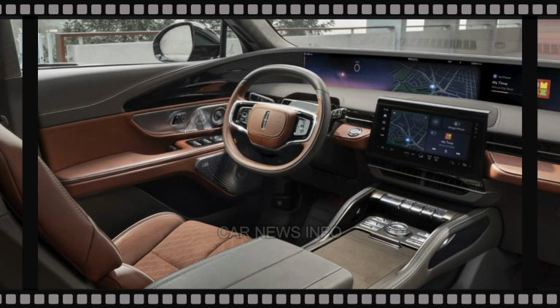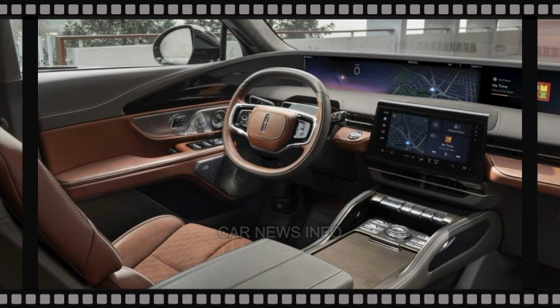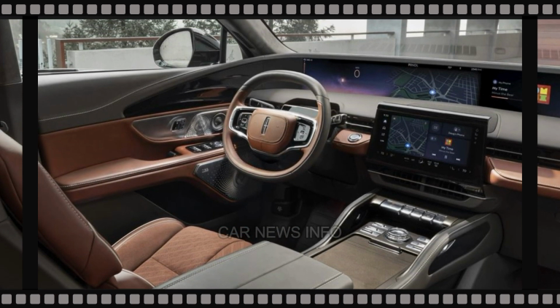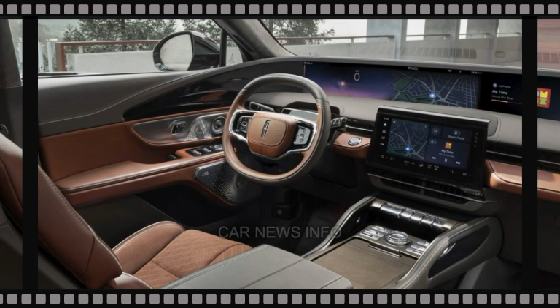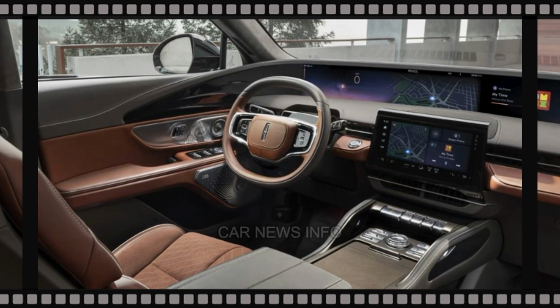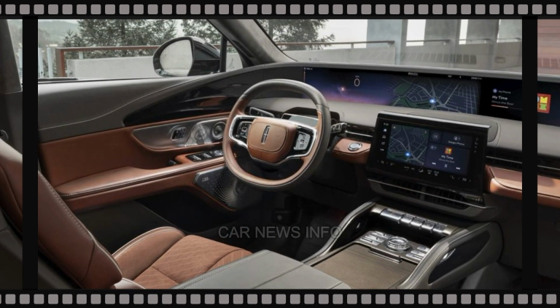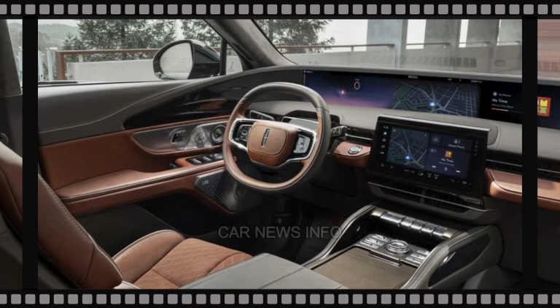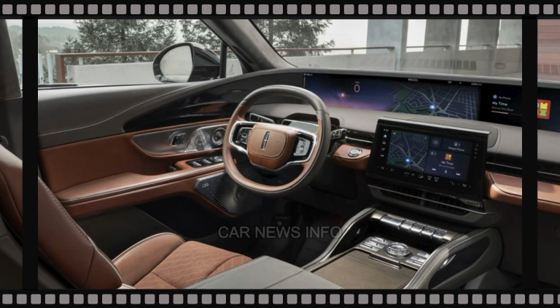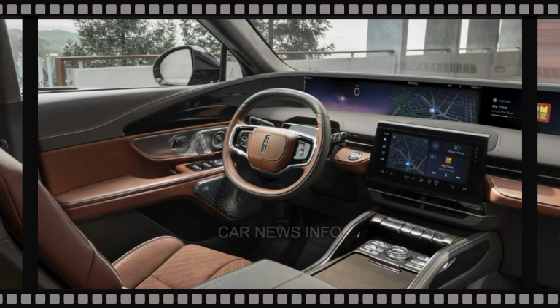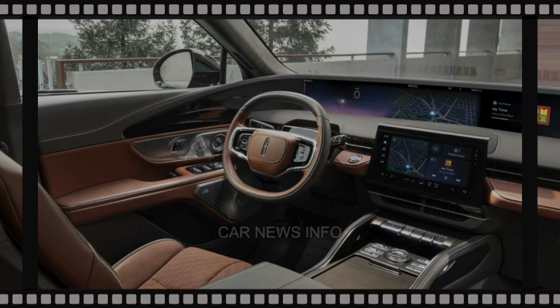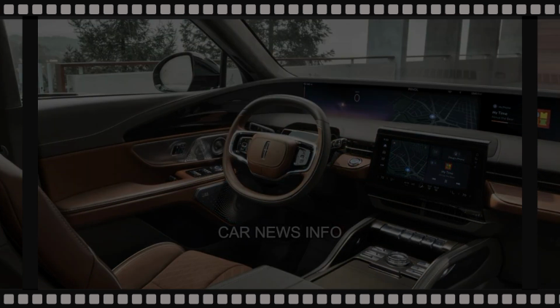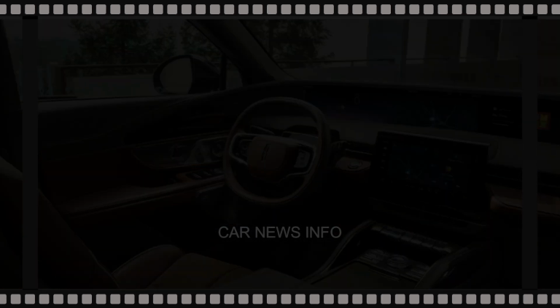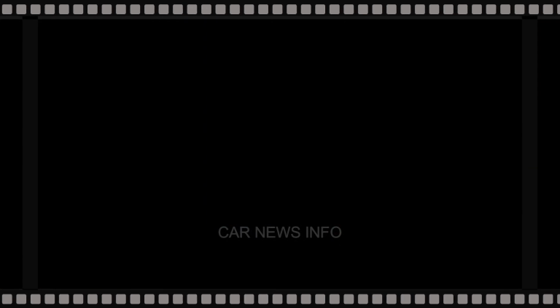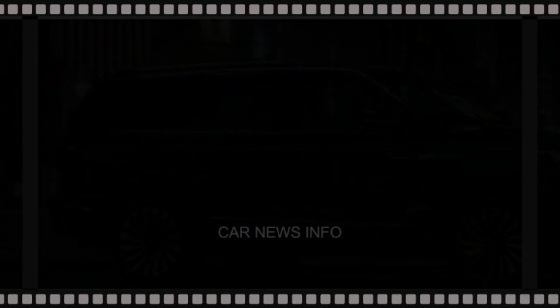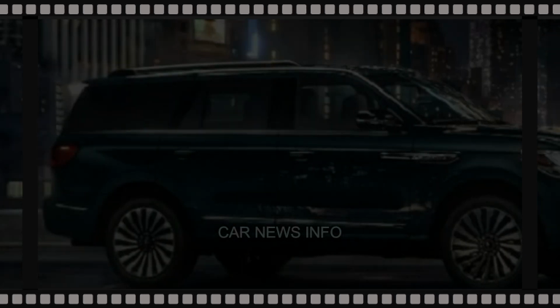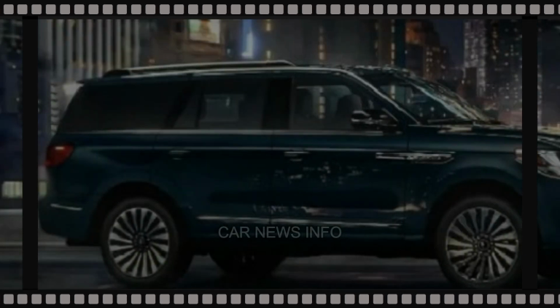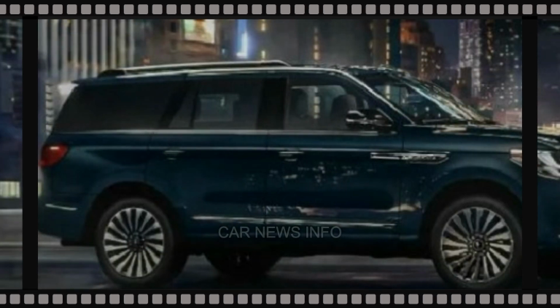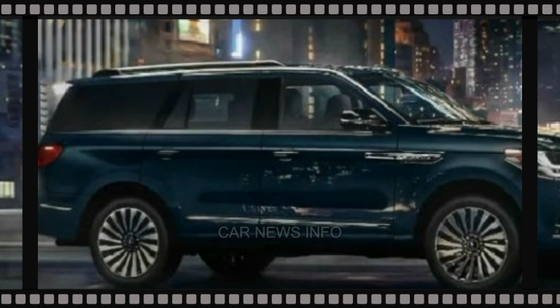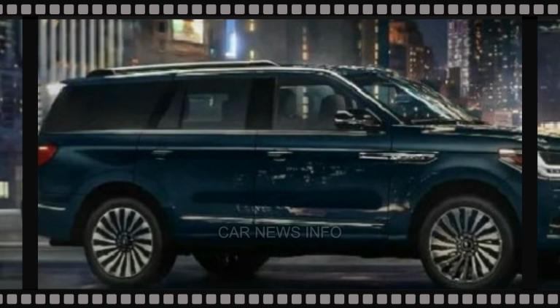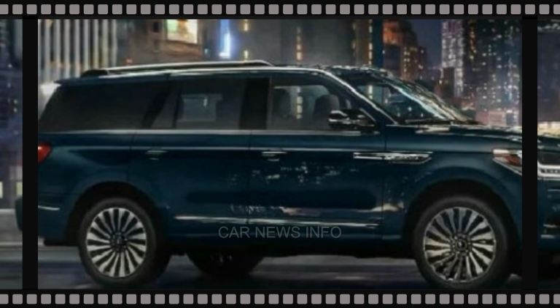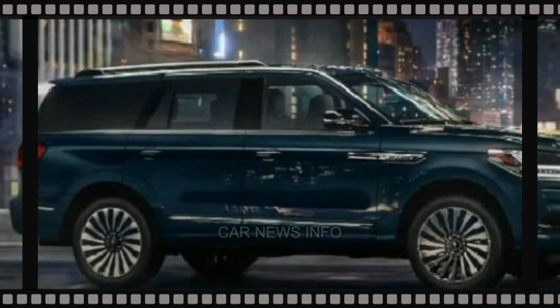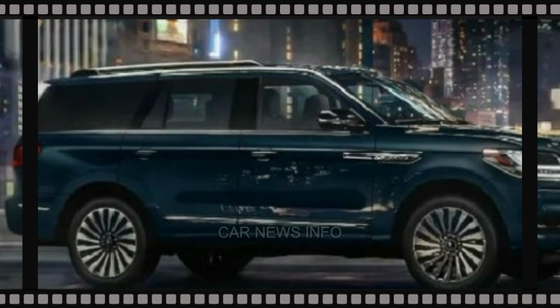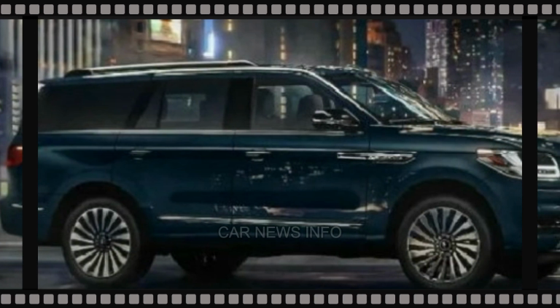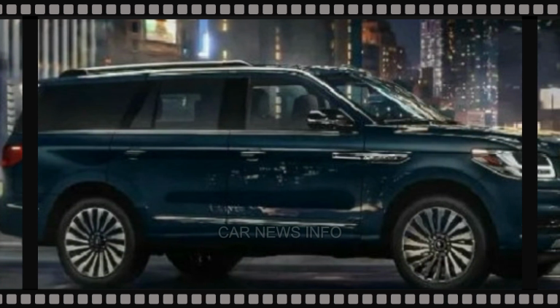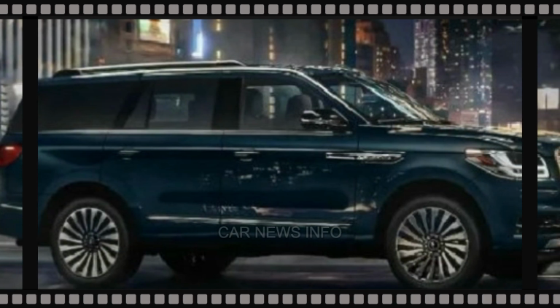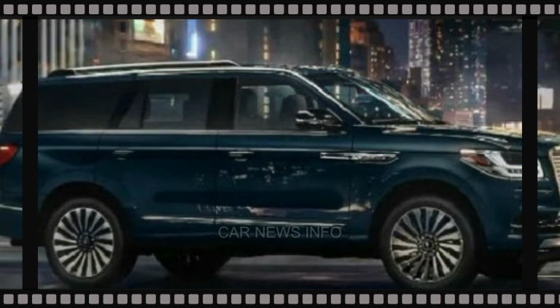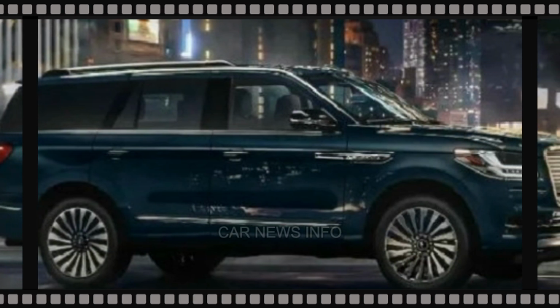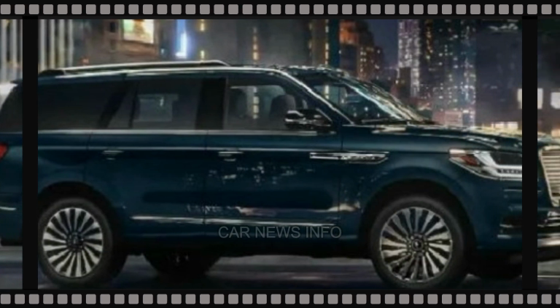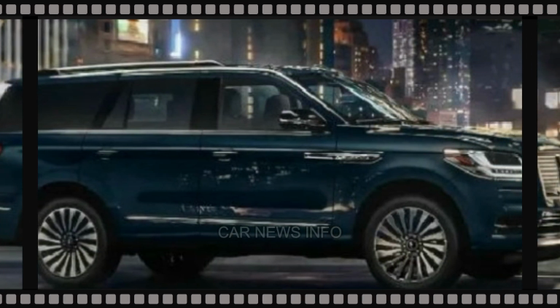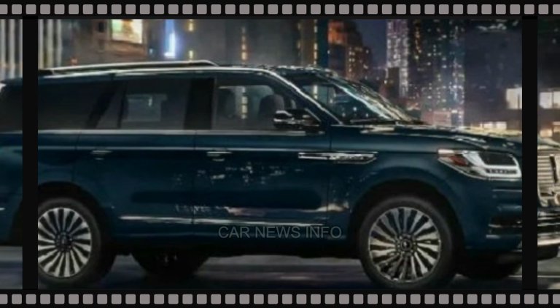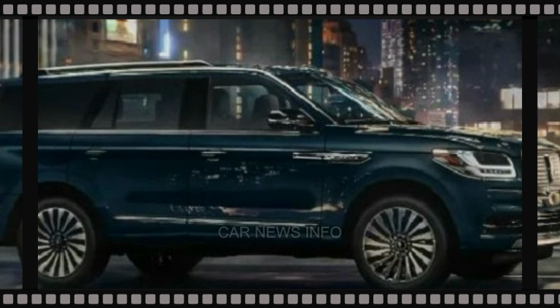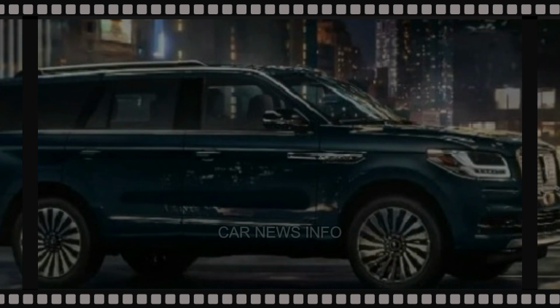While its size can be challenging in traffic, it pays dividends when it comes to cargo space, especially in long wheelbase models.